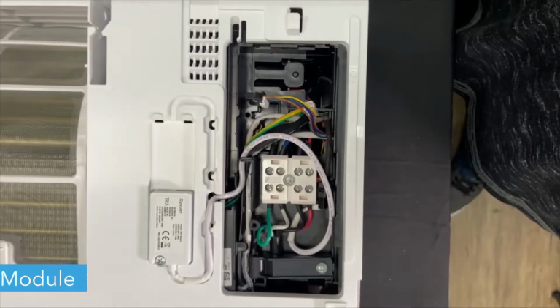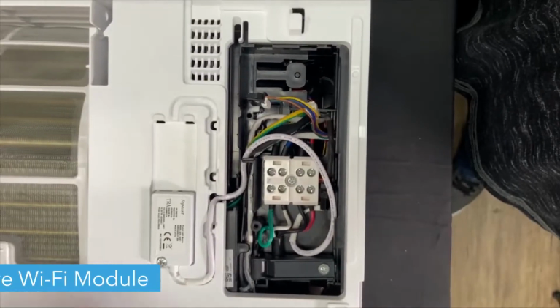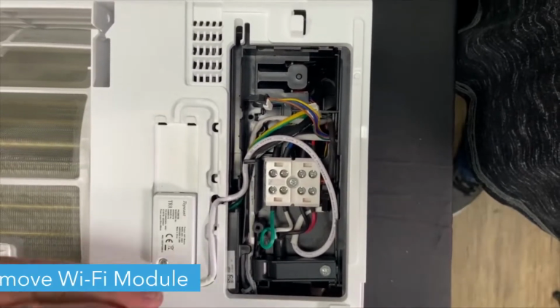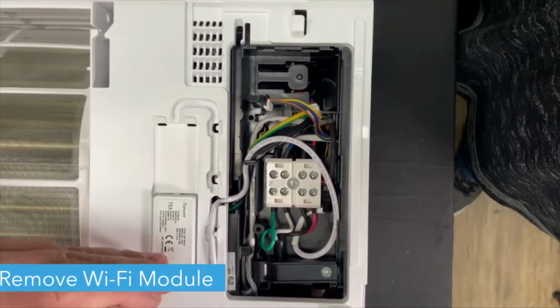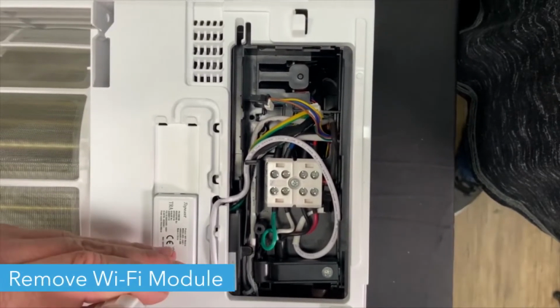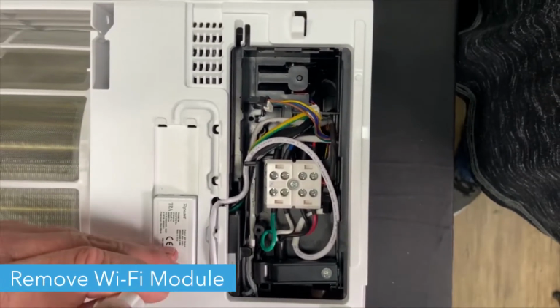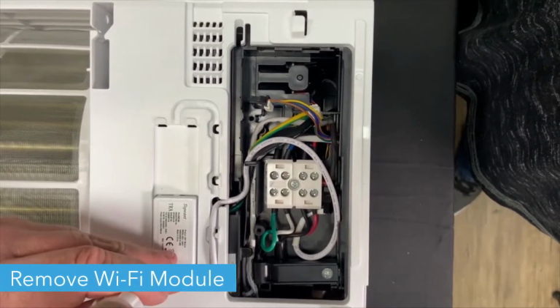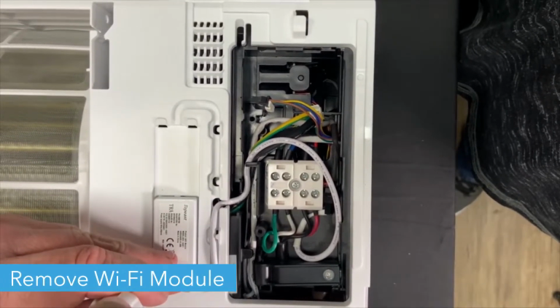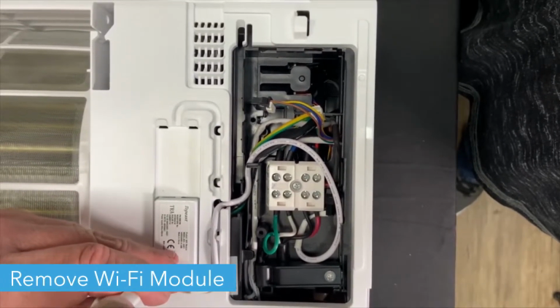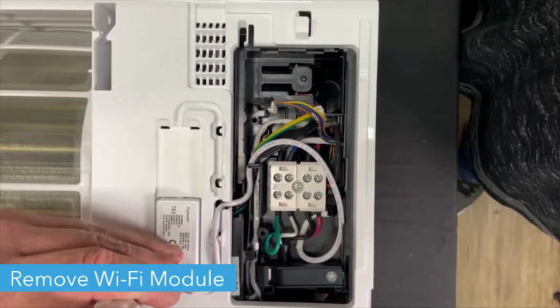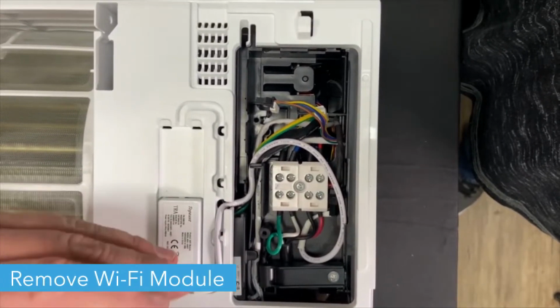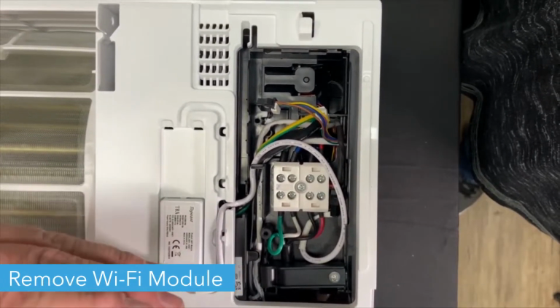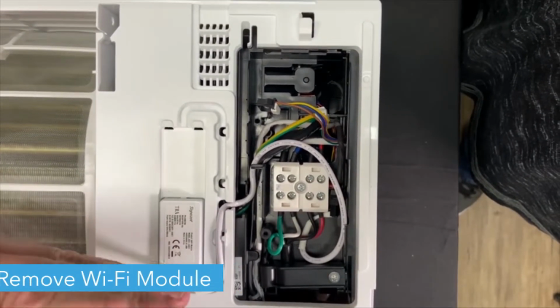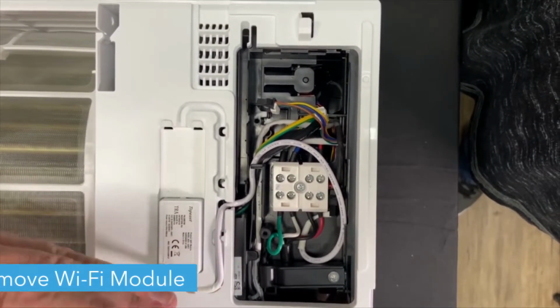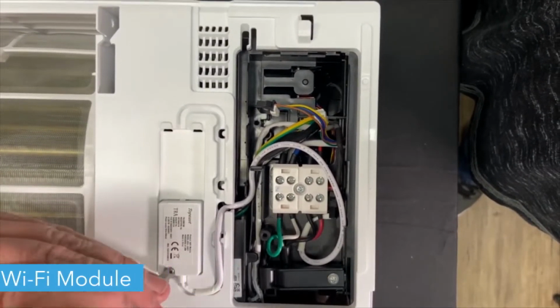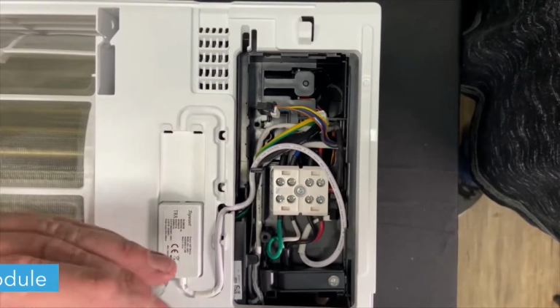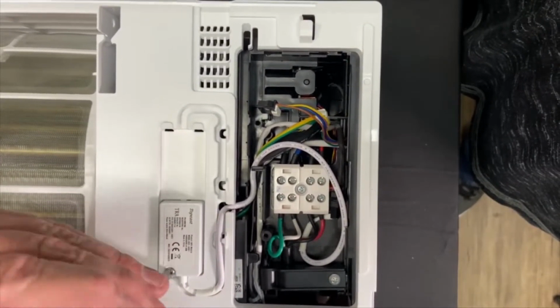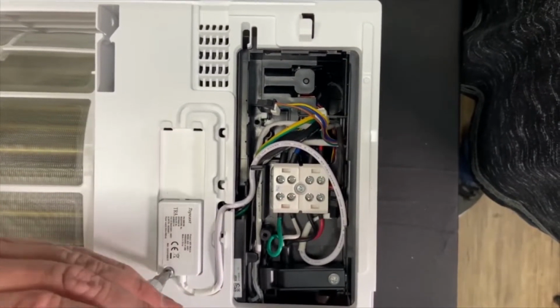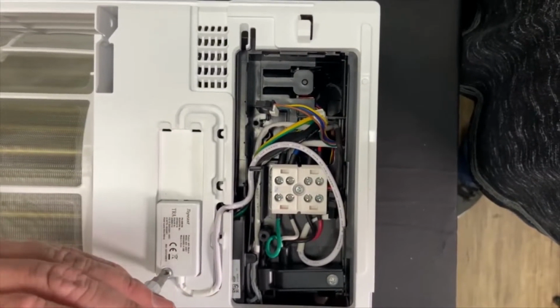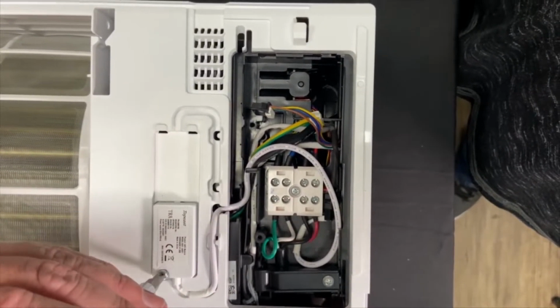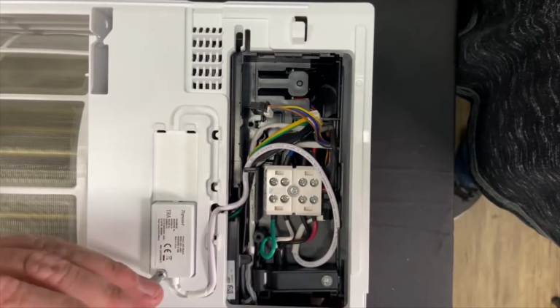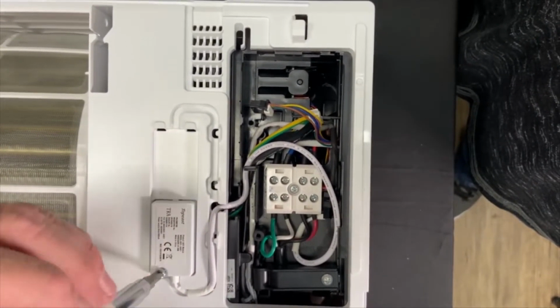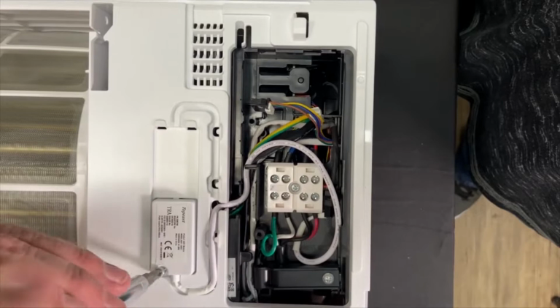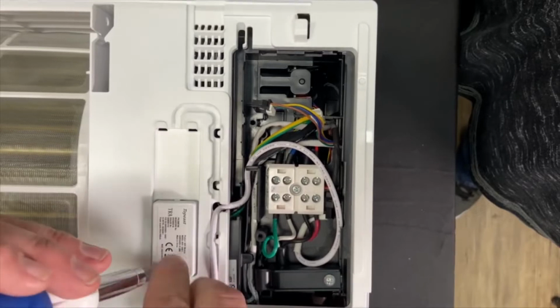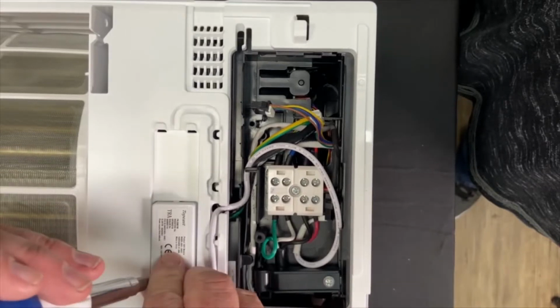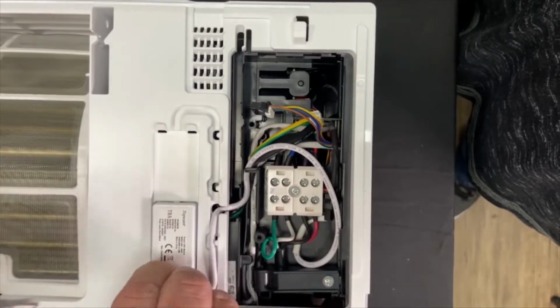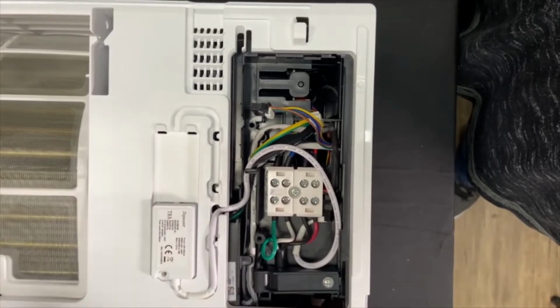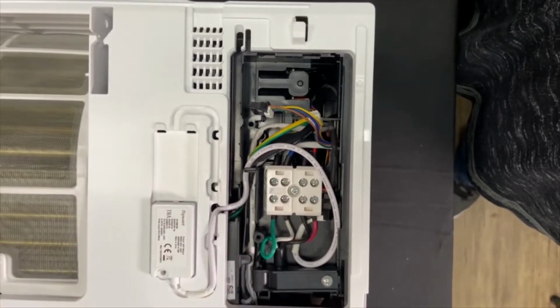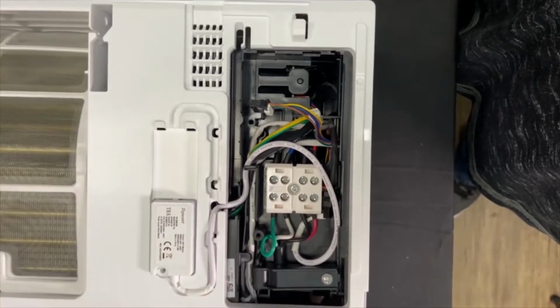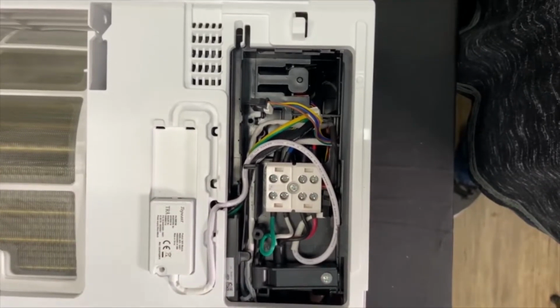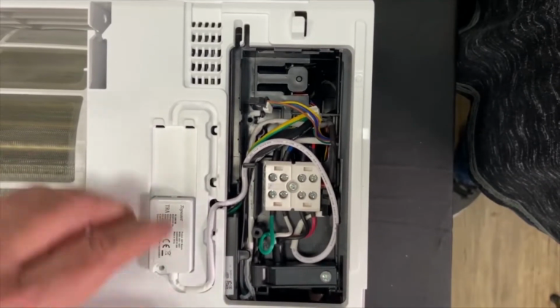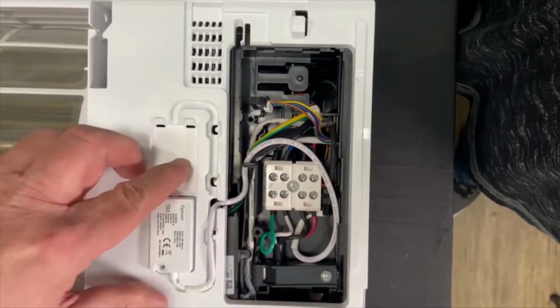Unscrew the Wi-Fi module next to the control box. Unplug it from the box and remove it.